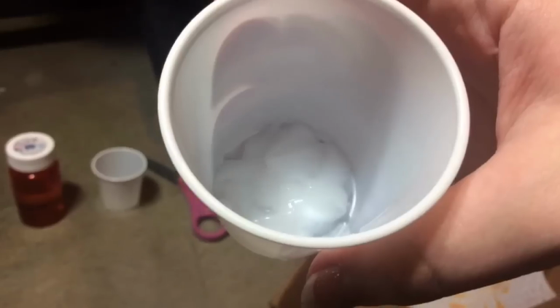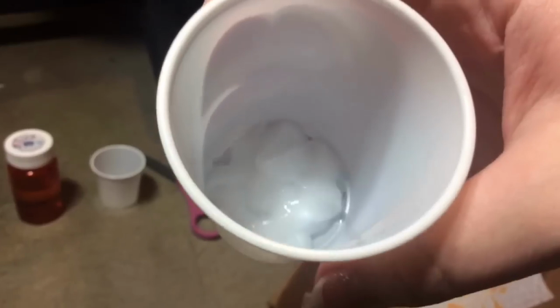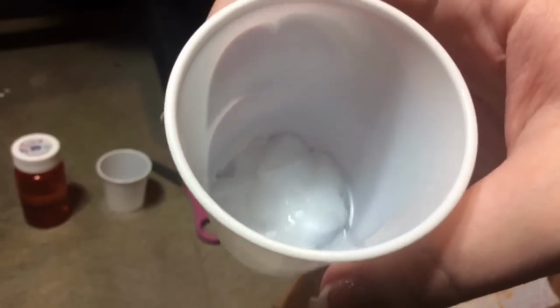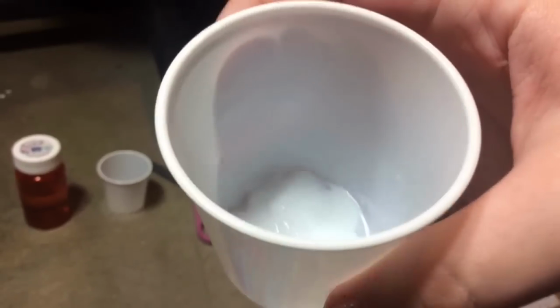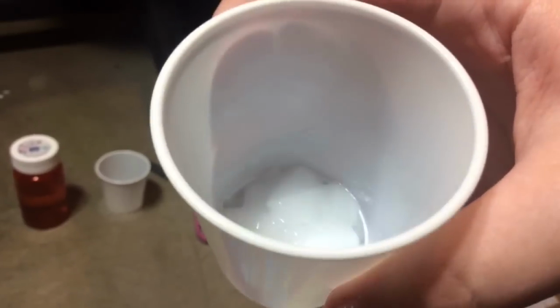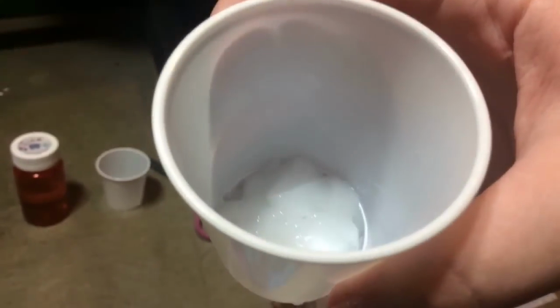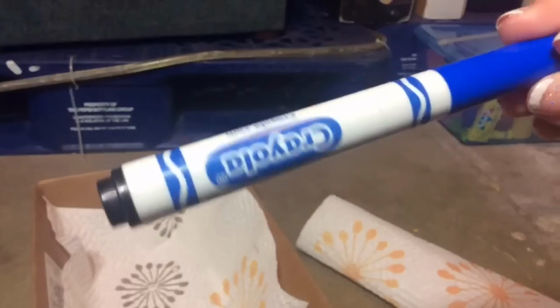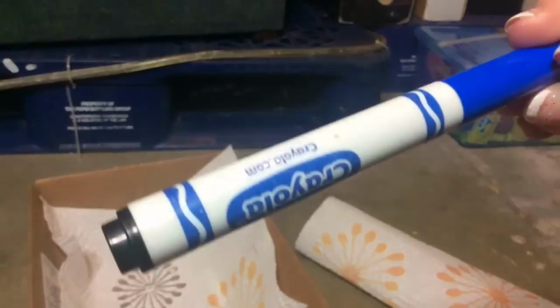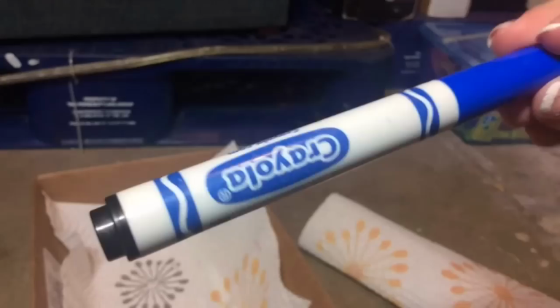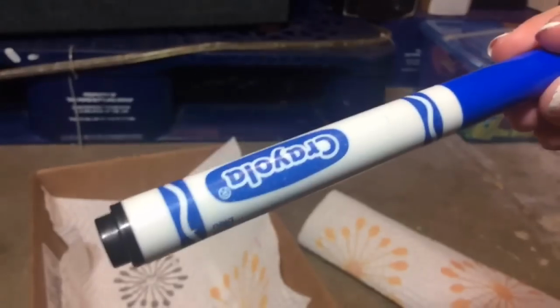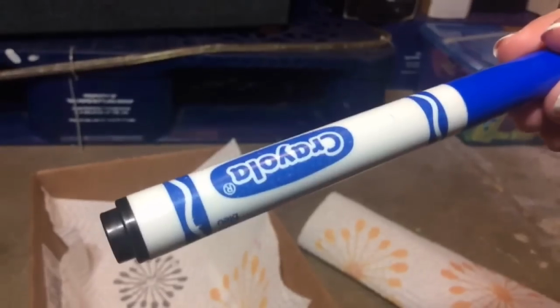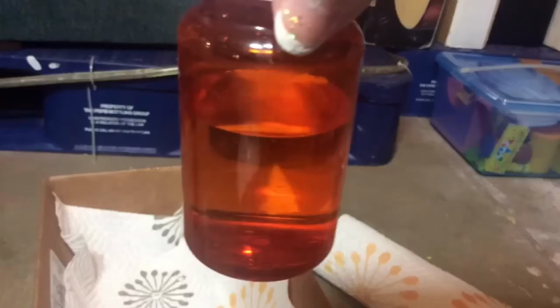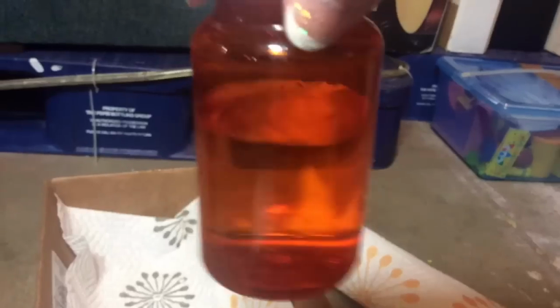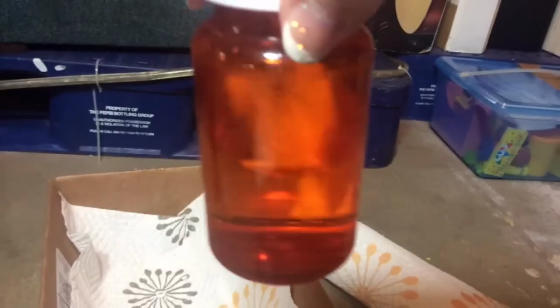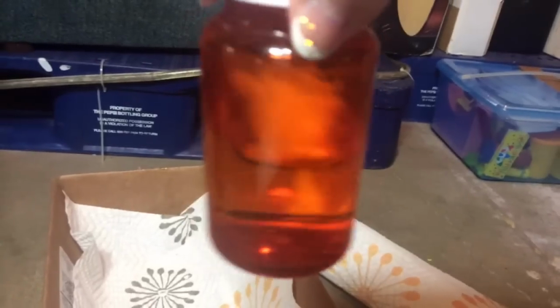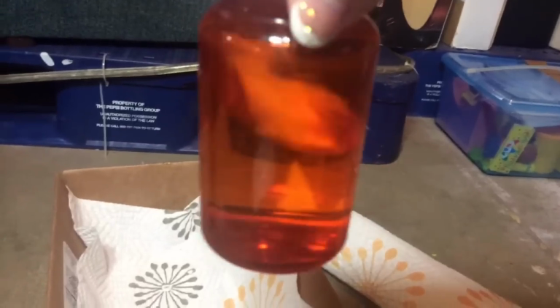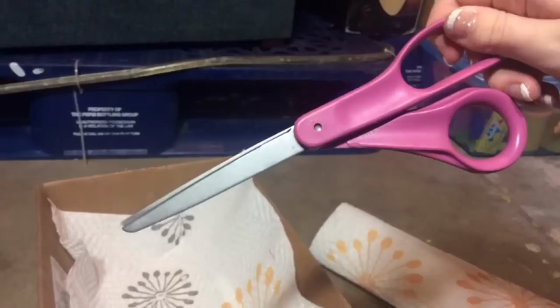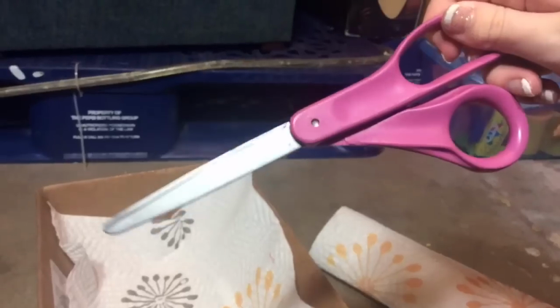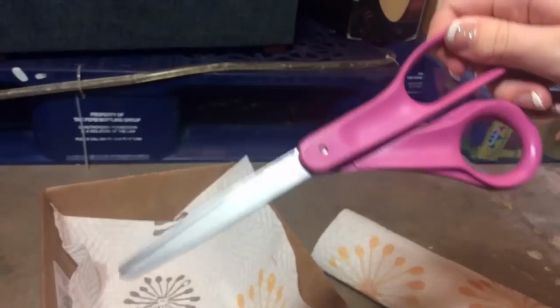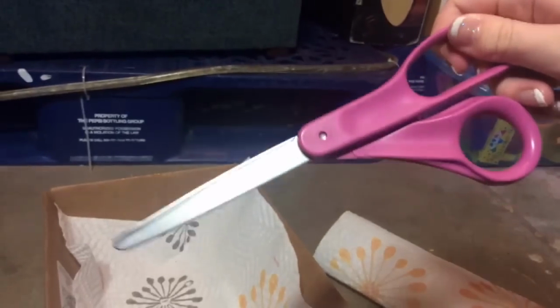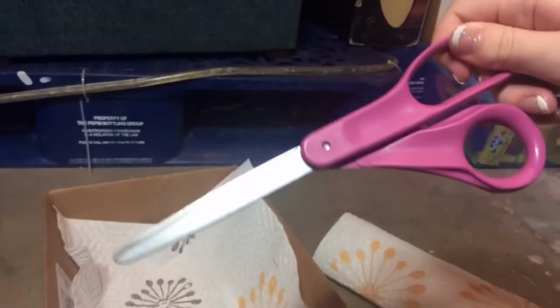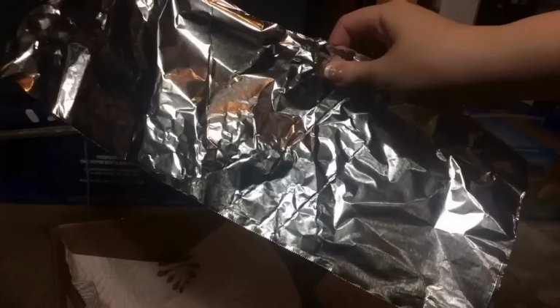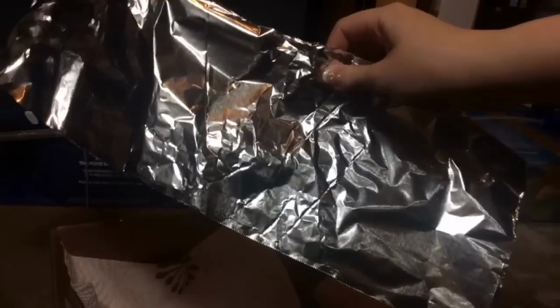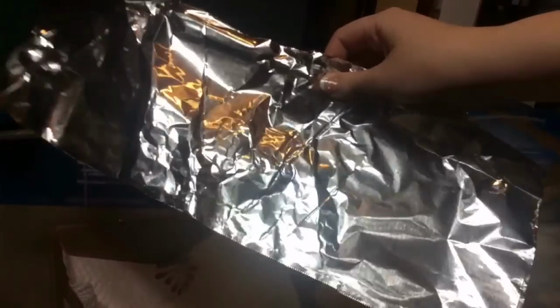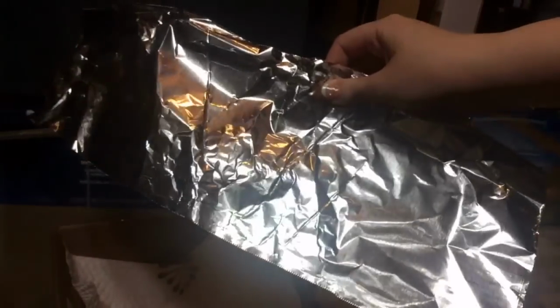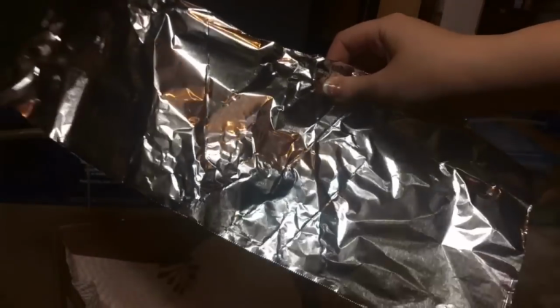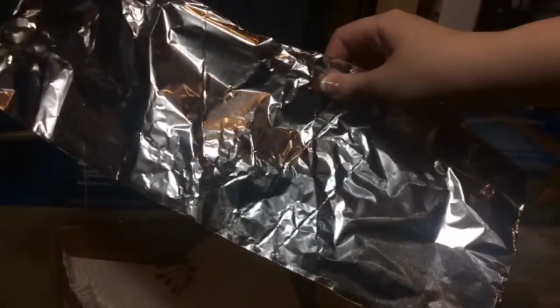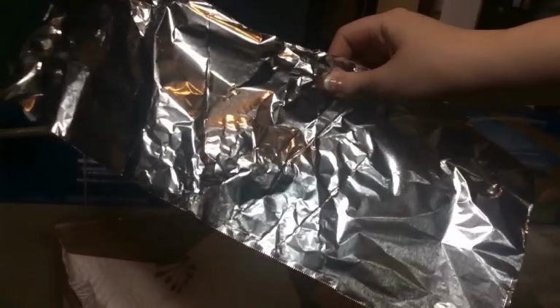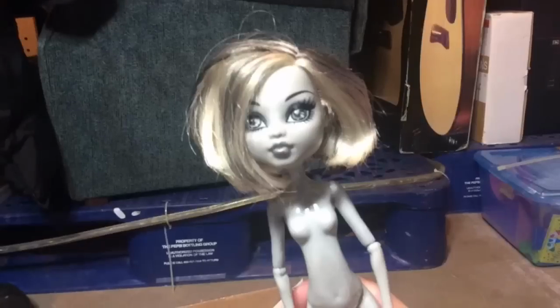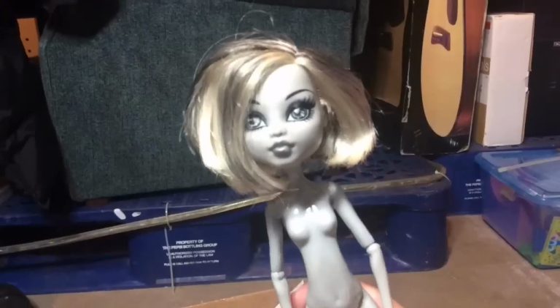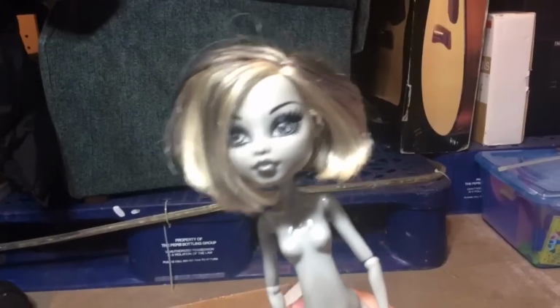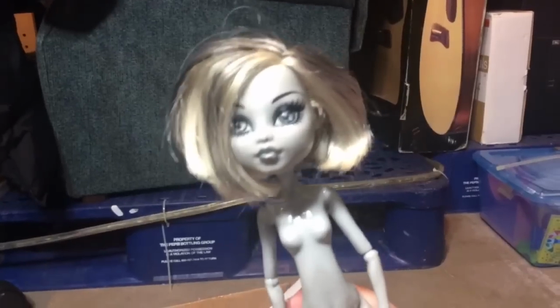Some conditioner, a marker, some water, some scissors, some aluminum foil, and your doll.